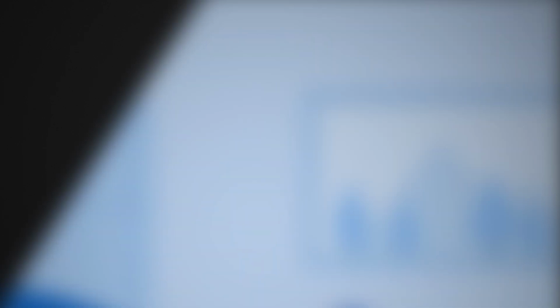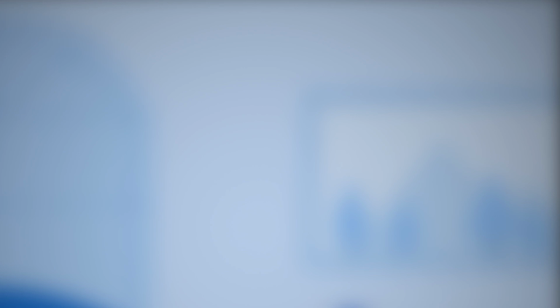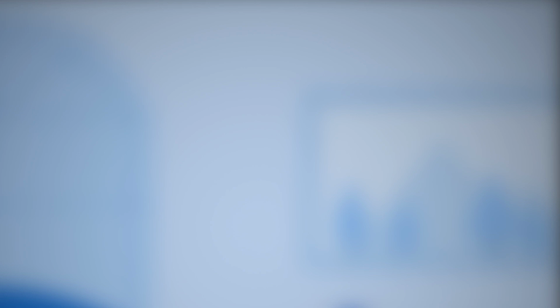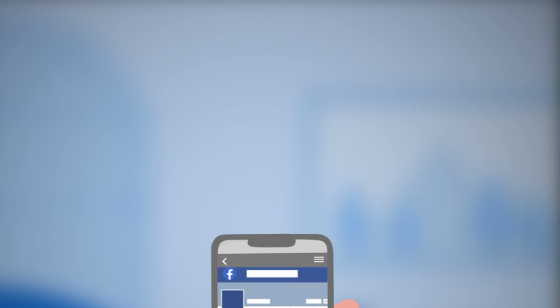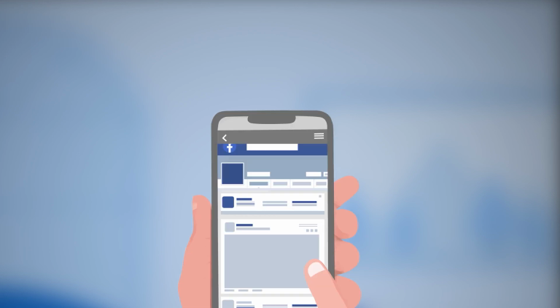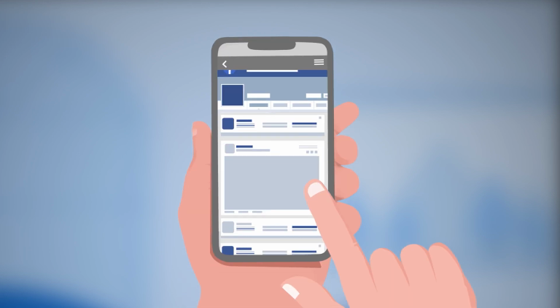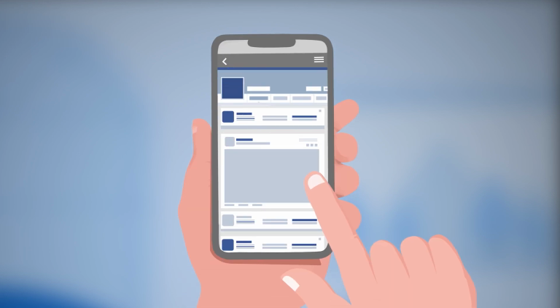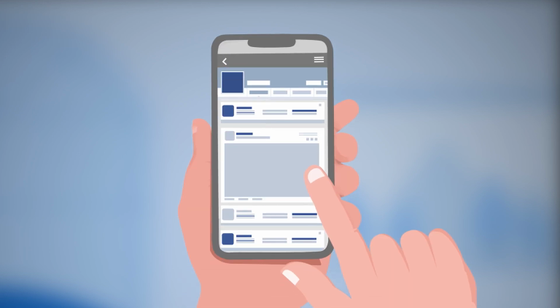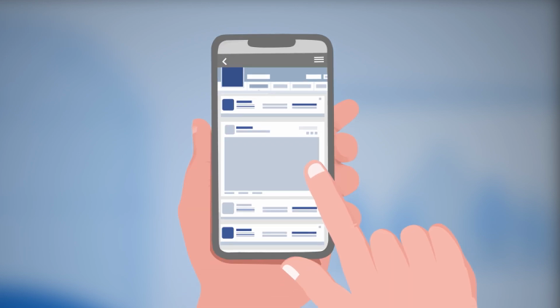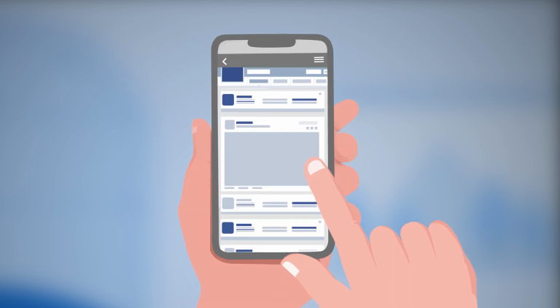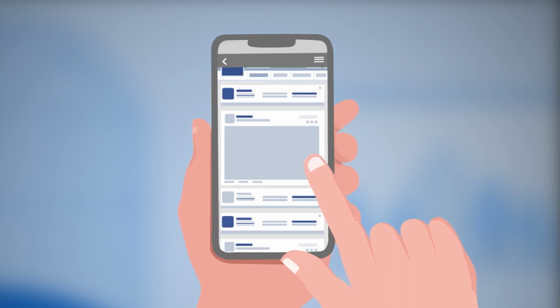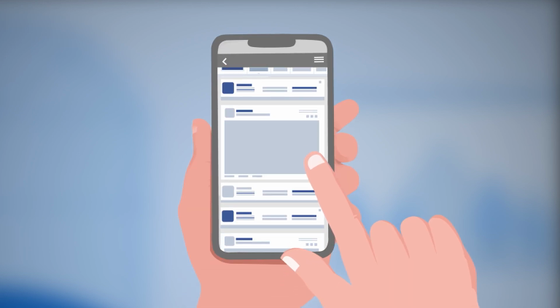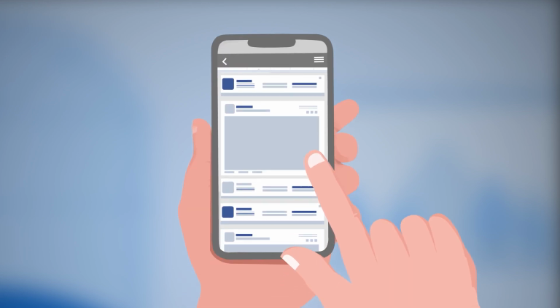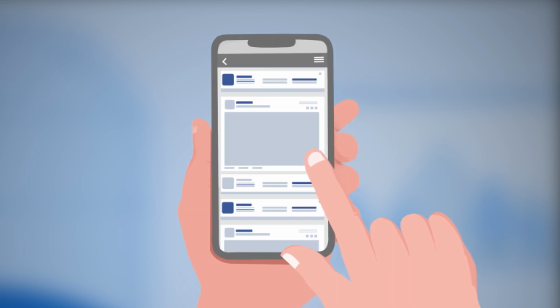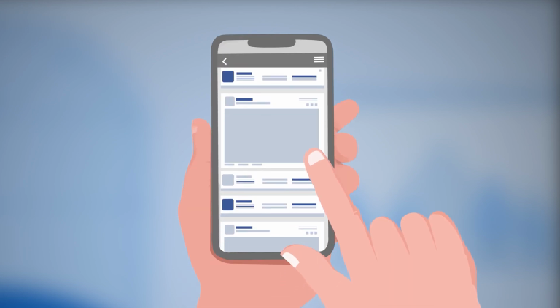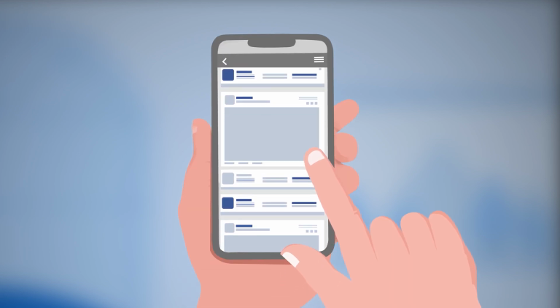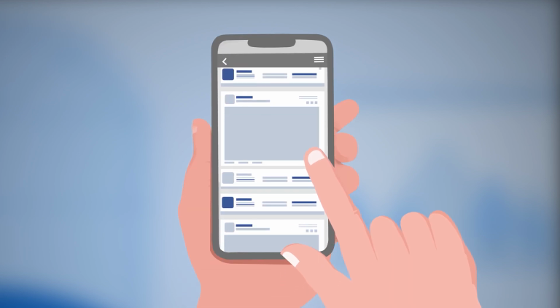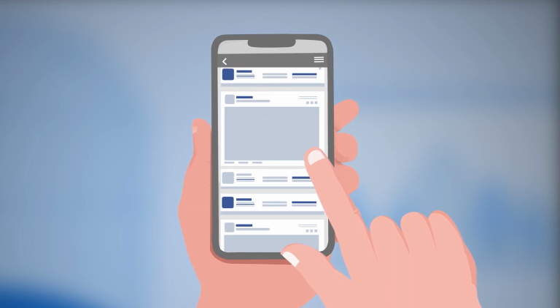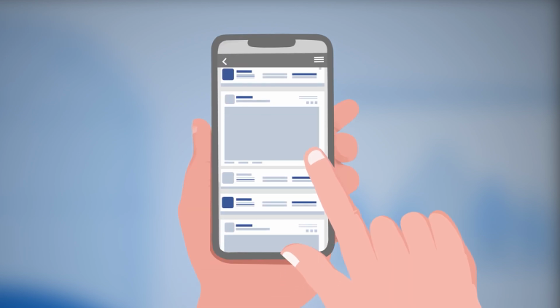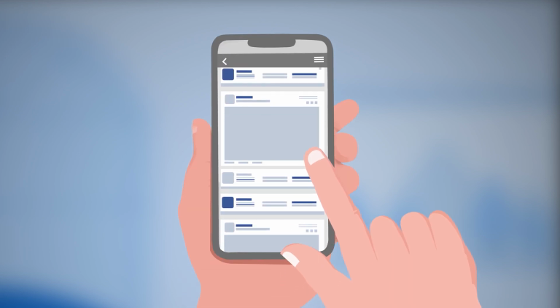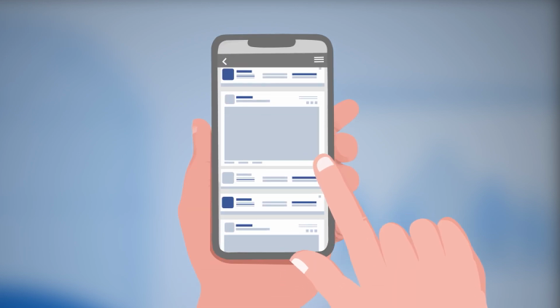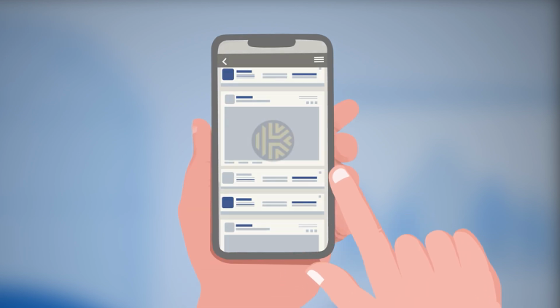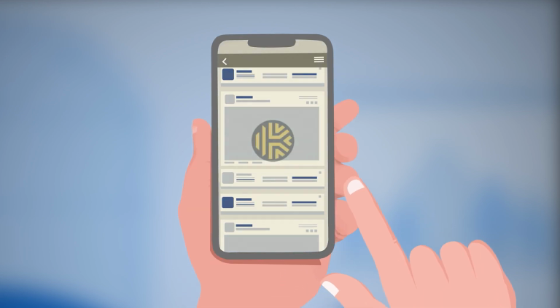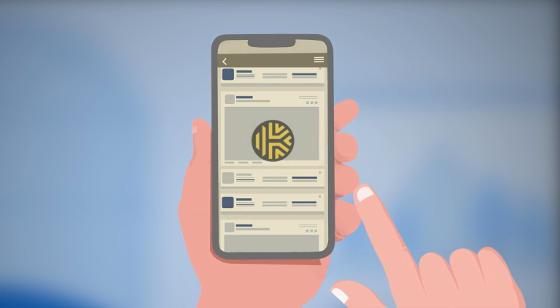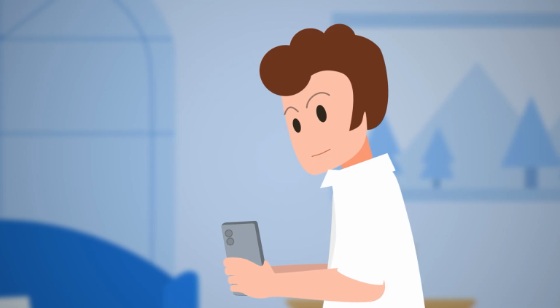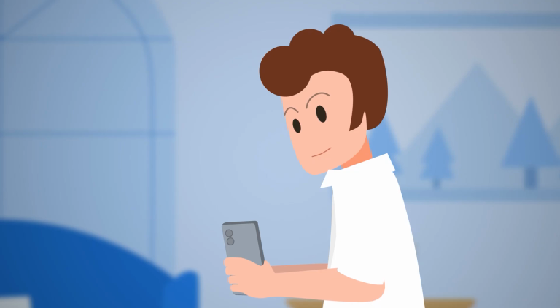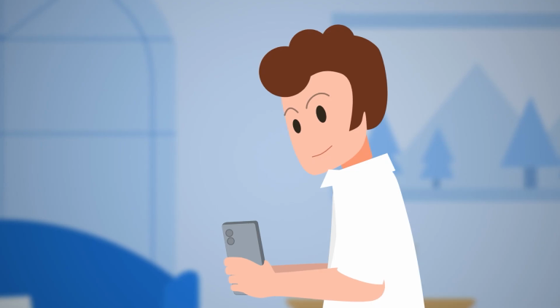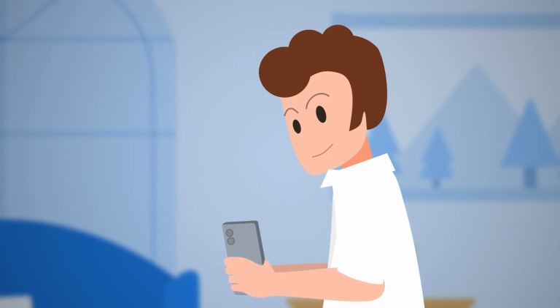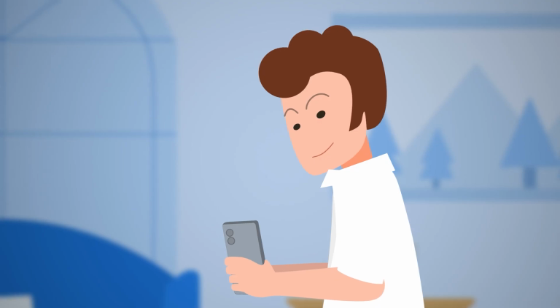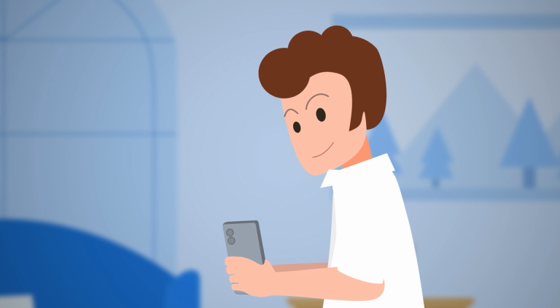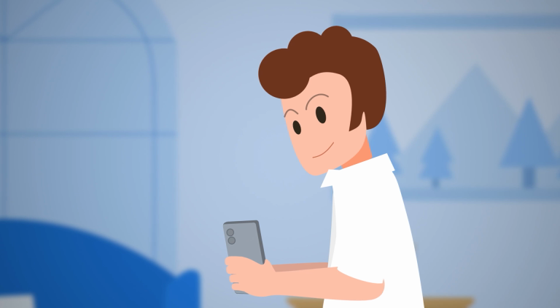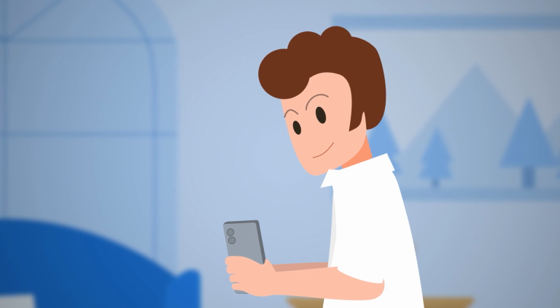To stay one step ahead of hackers, secure your accounts with Keeper. Start your free trial today.